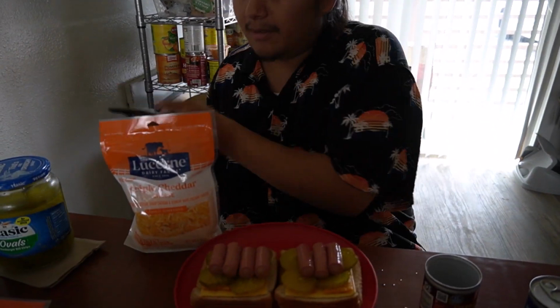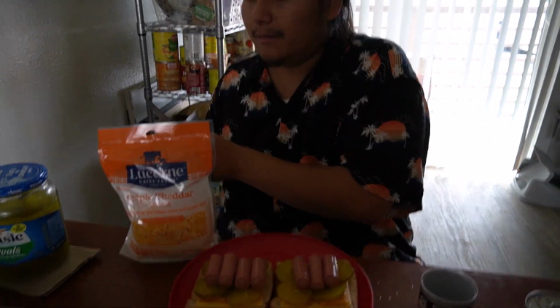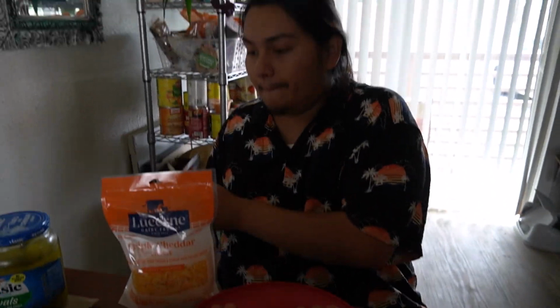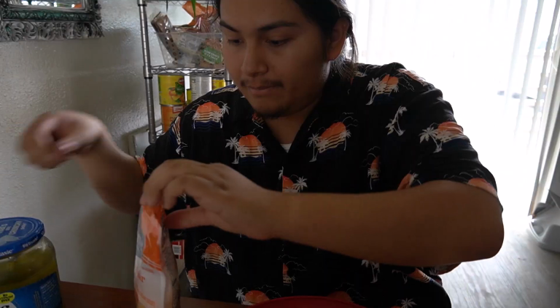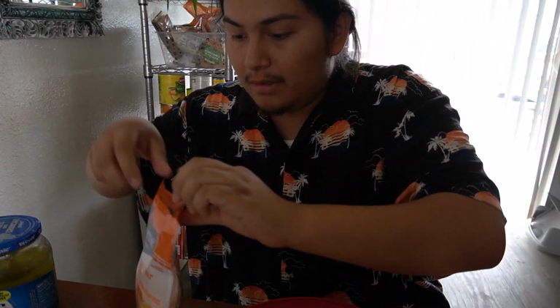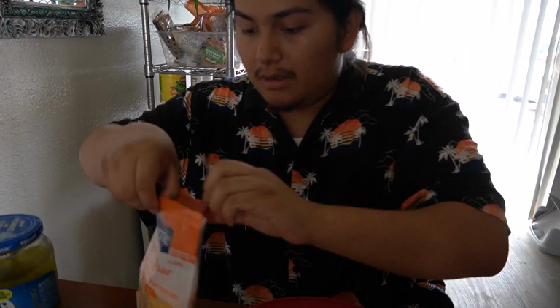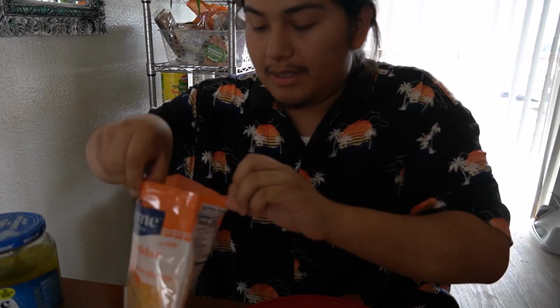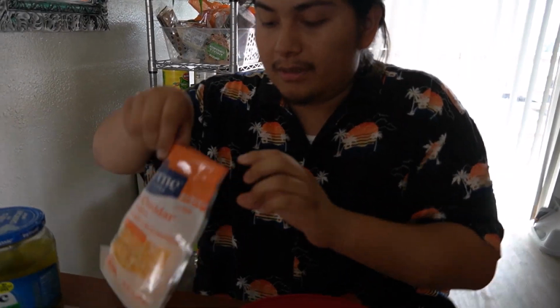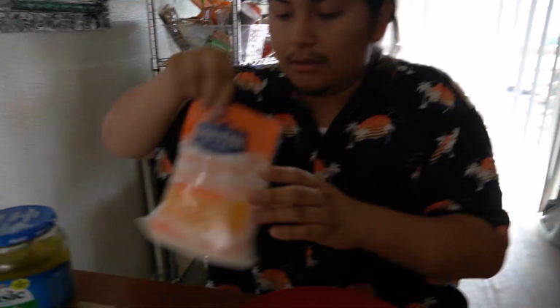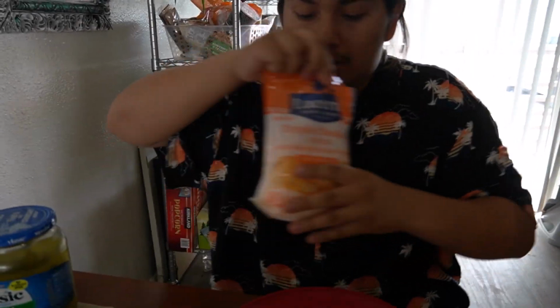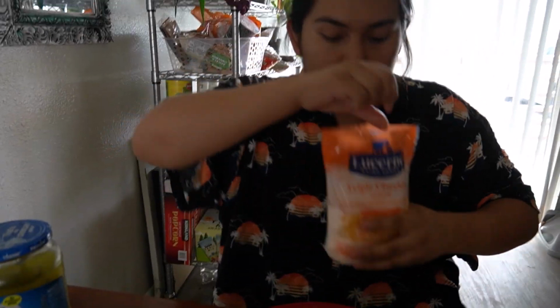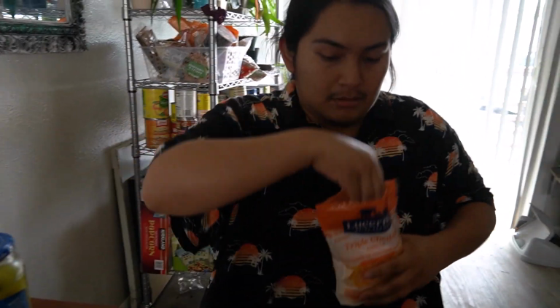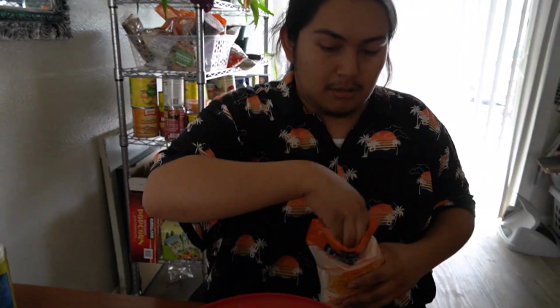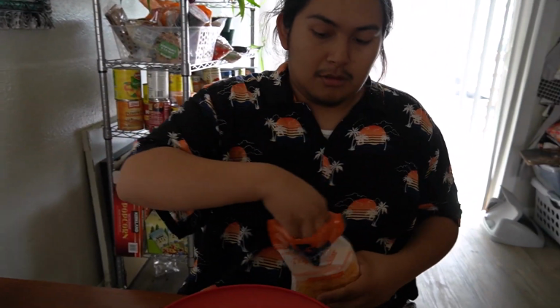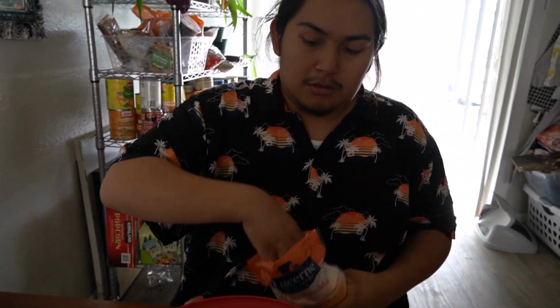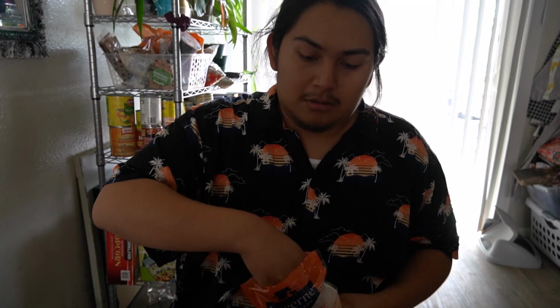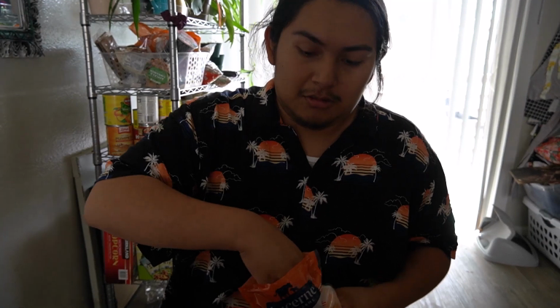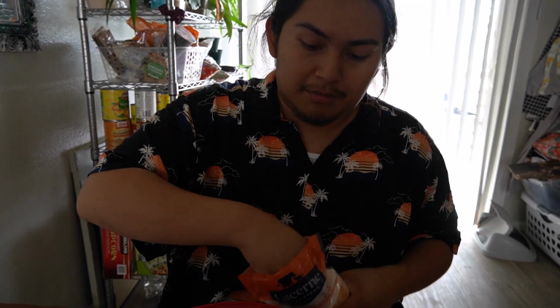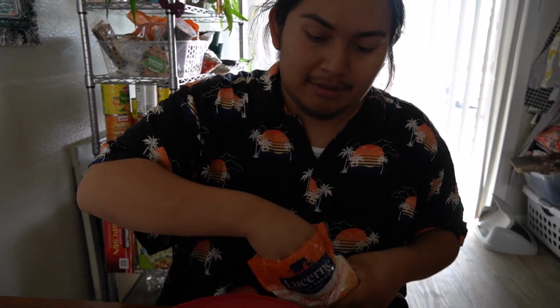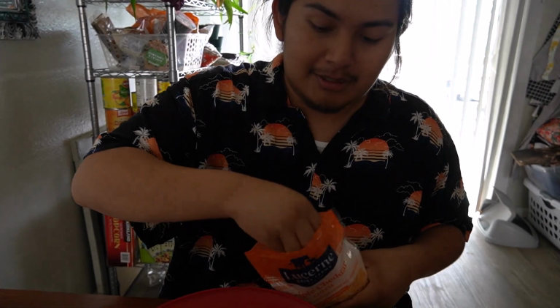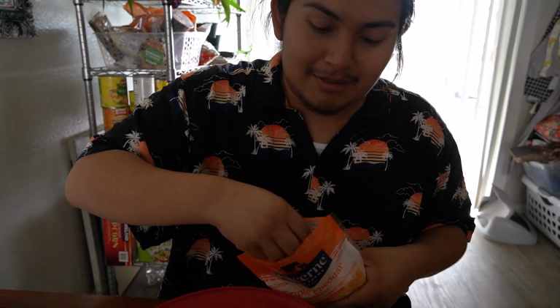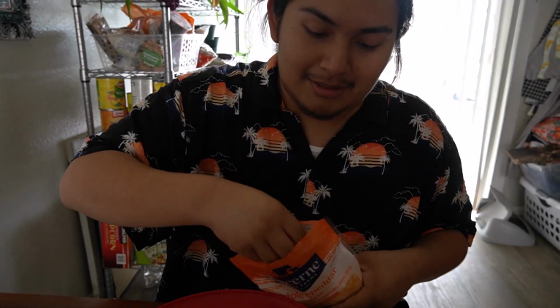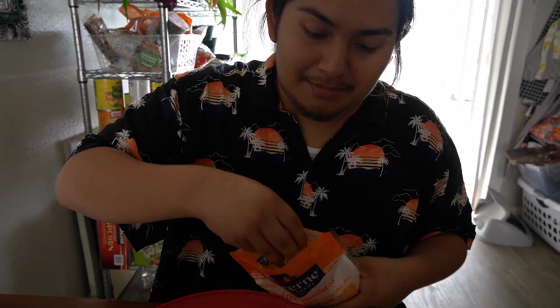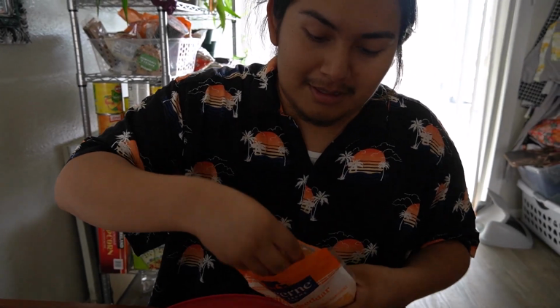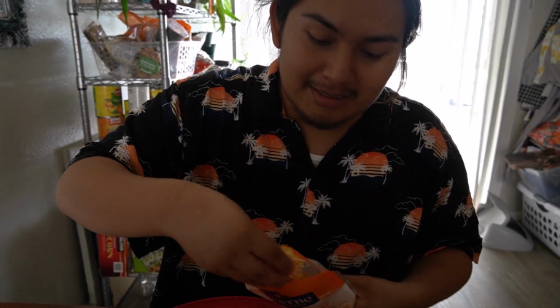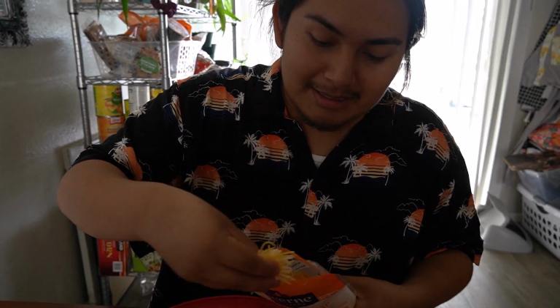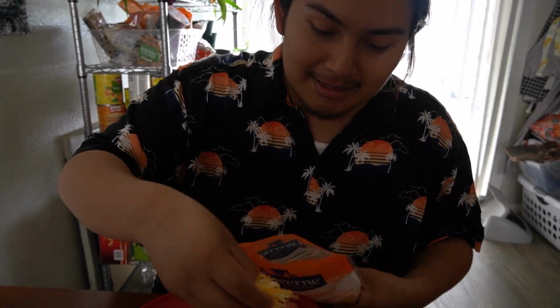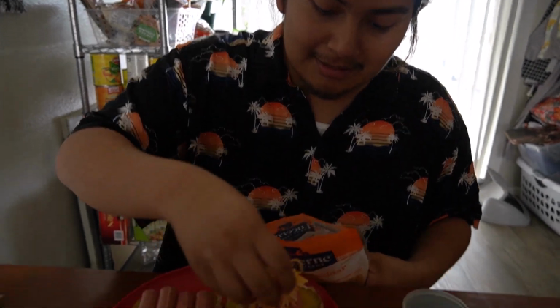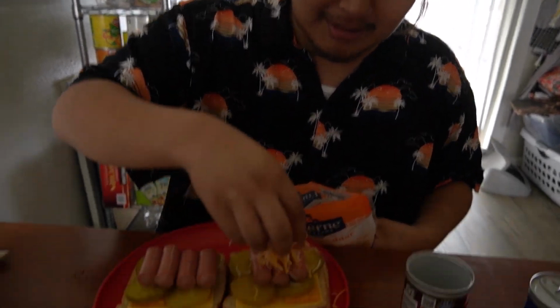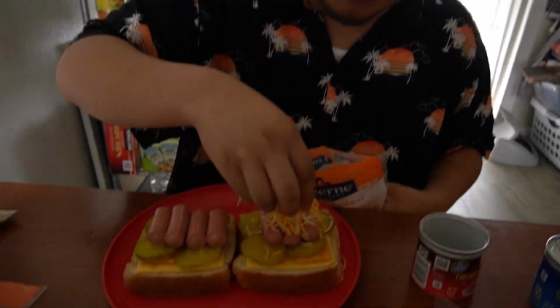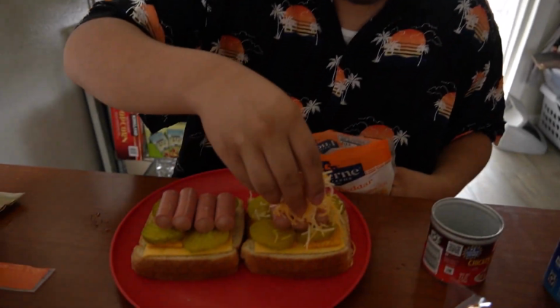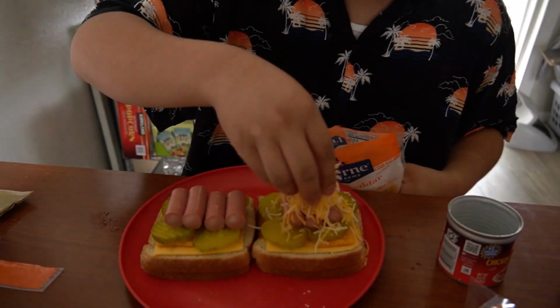Get some shredded cheese — use scissors right here — and sprinkle some on top, just like that.